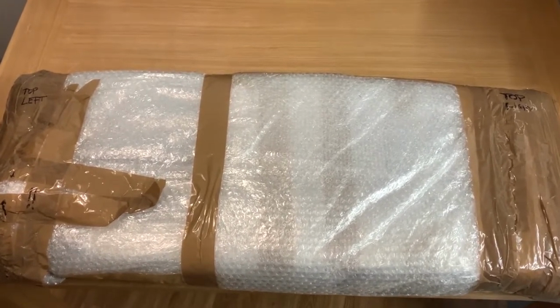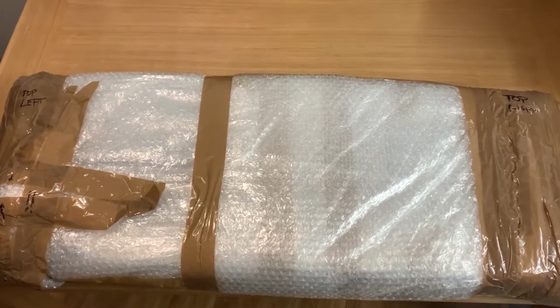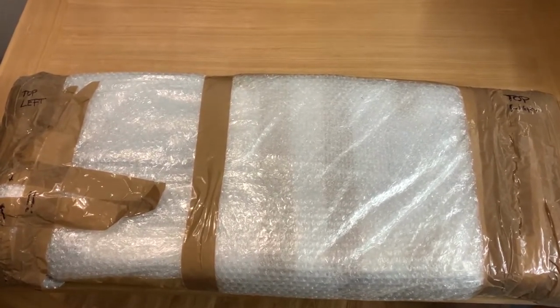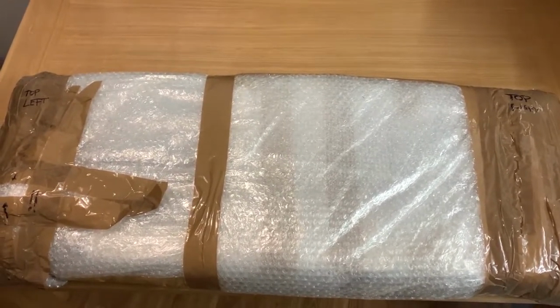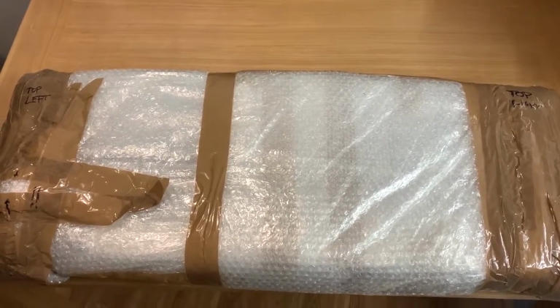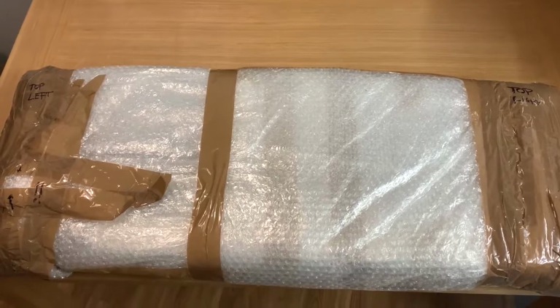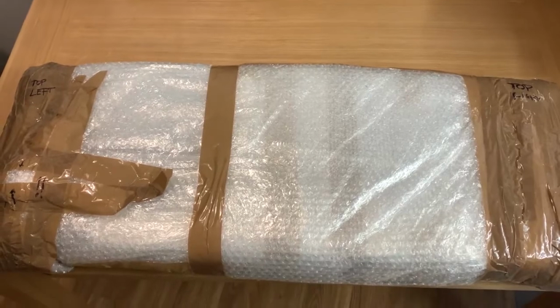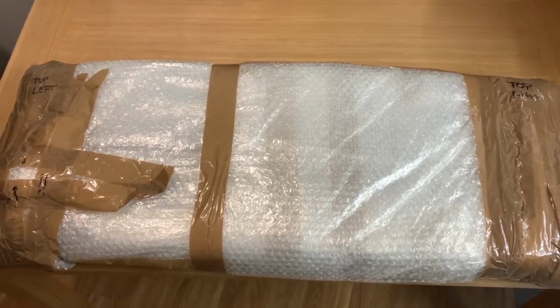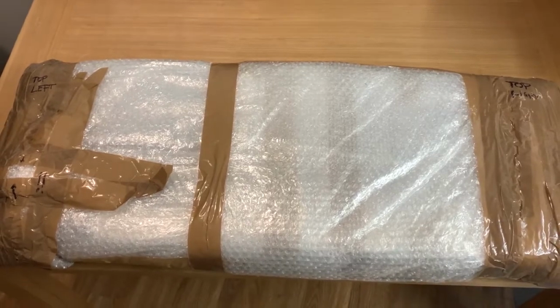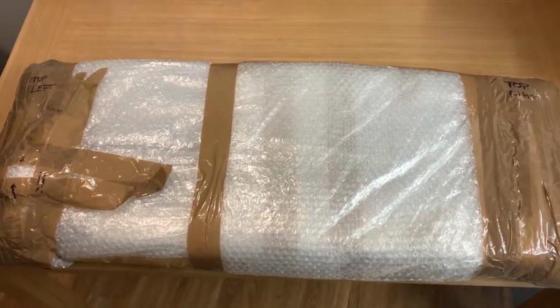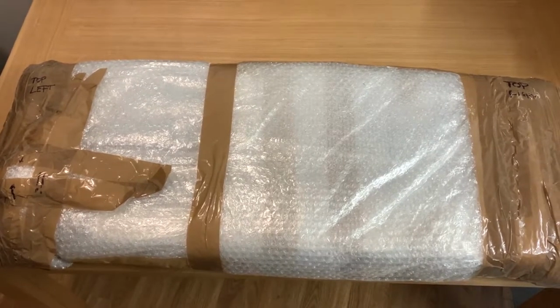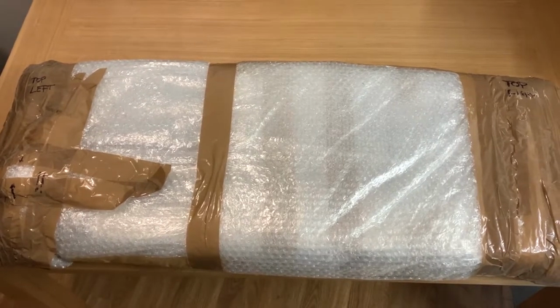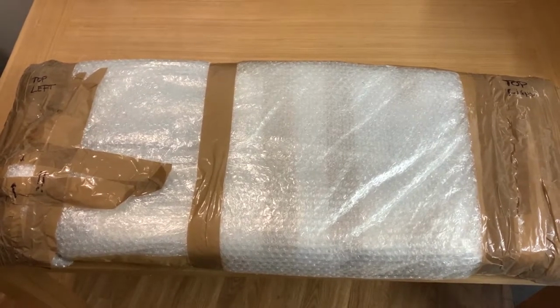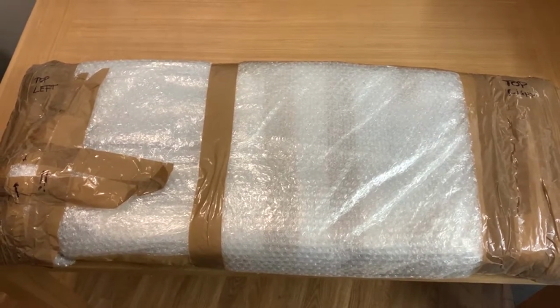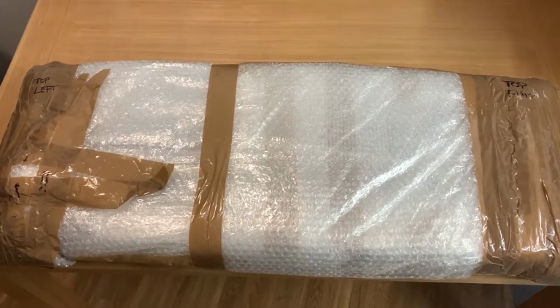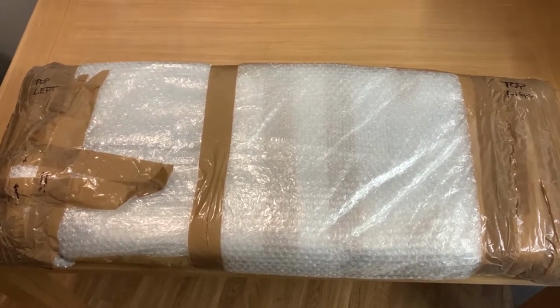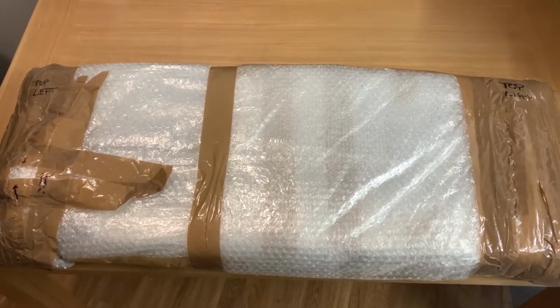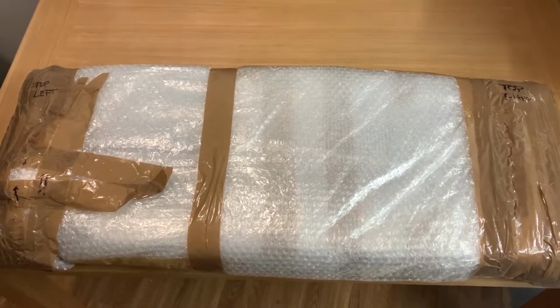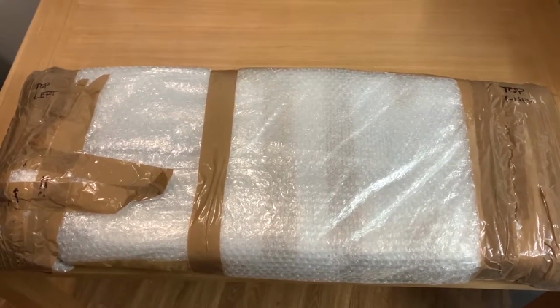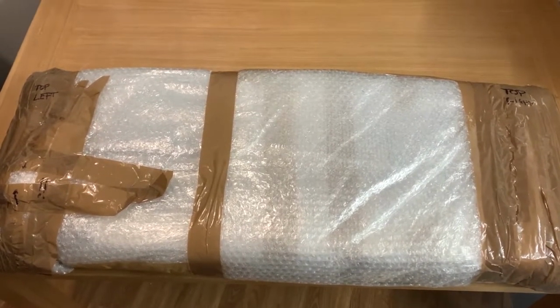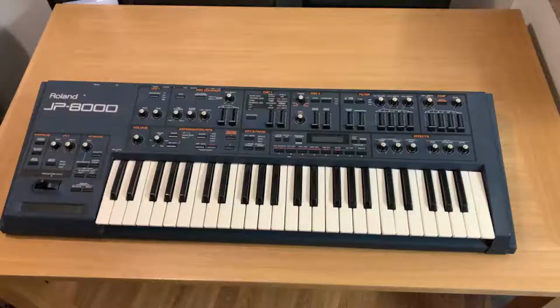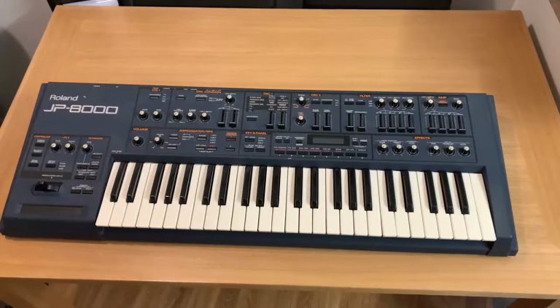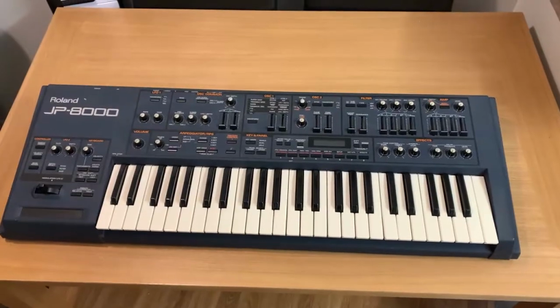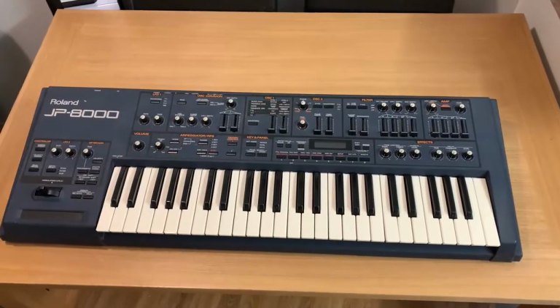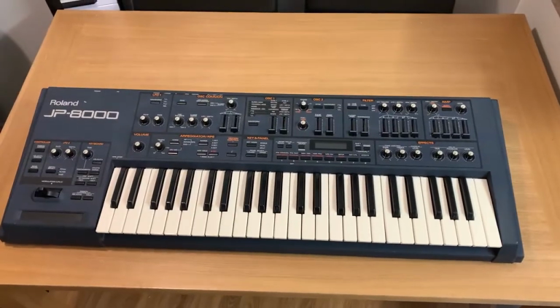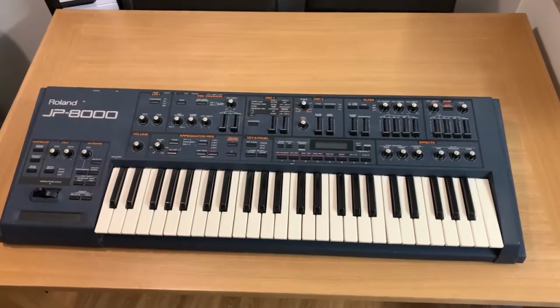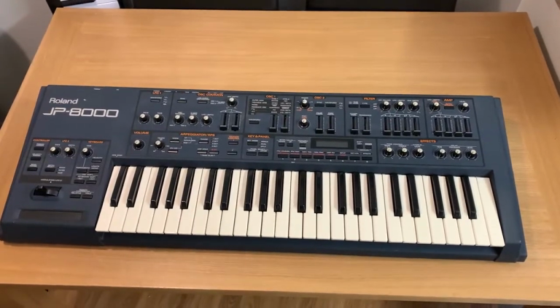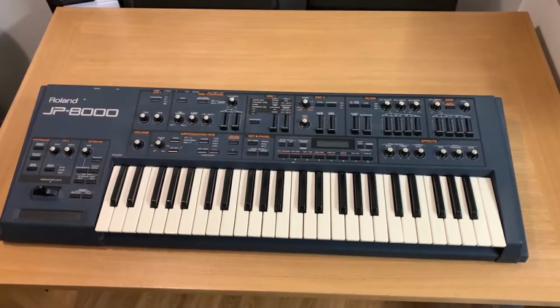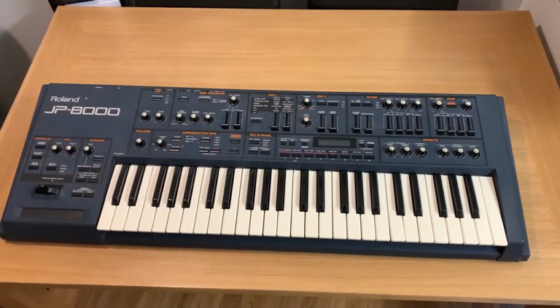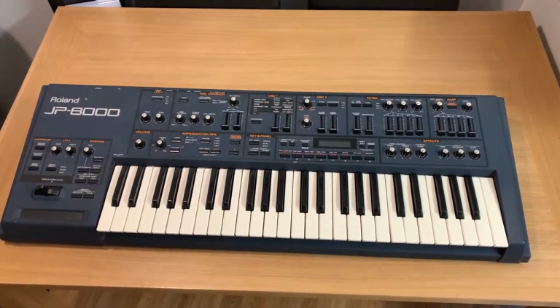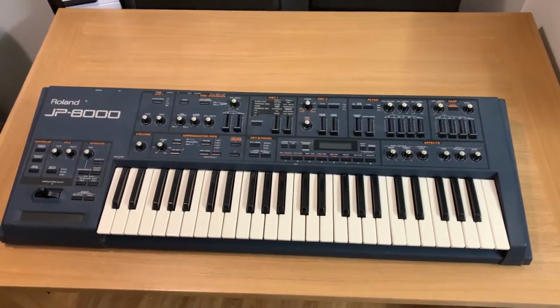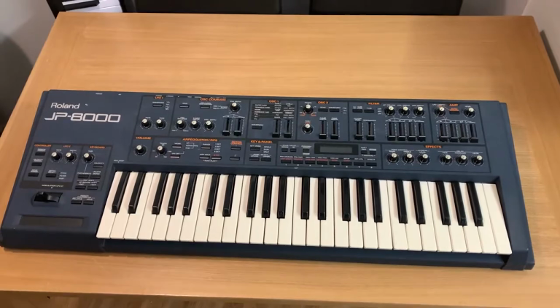So let me have a quick unboxing and let's see what's inside. It arrived!